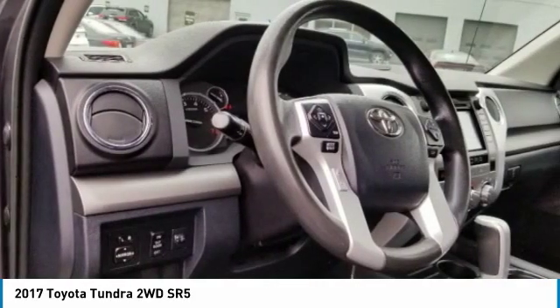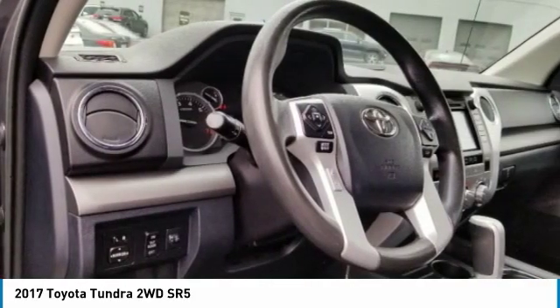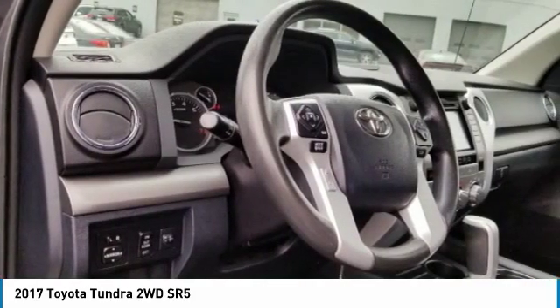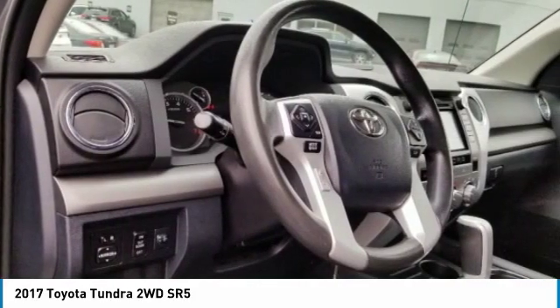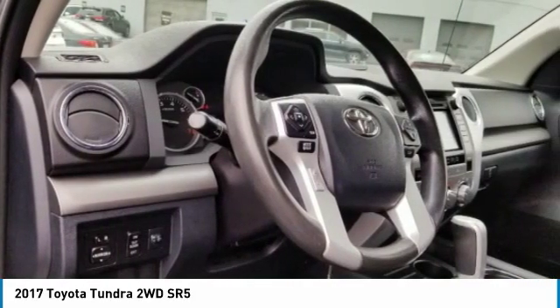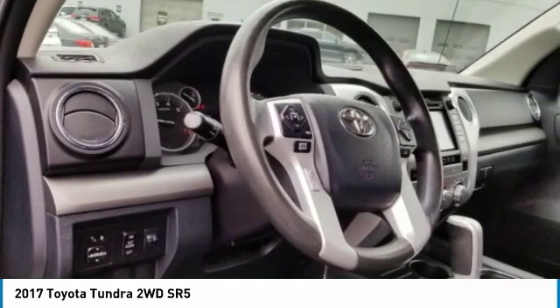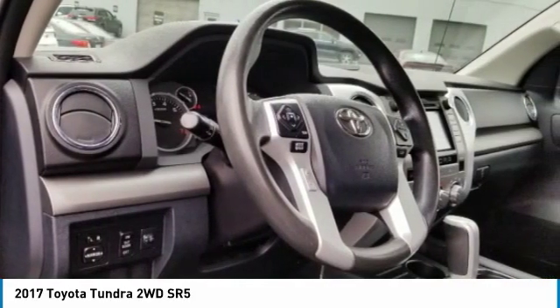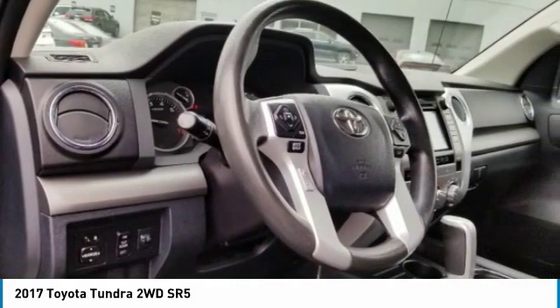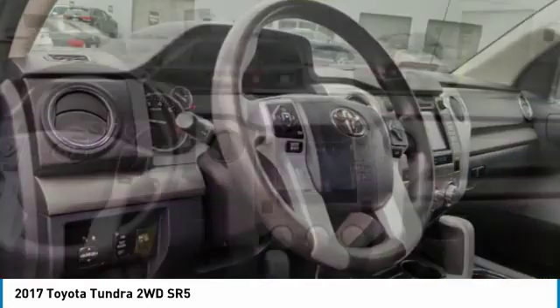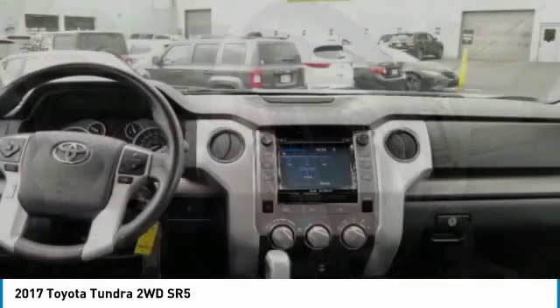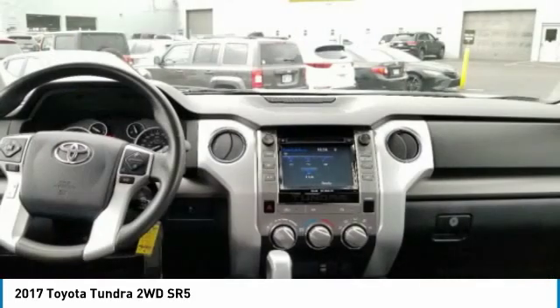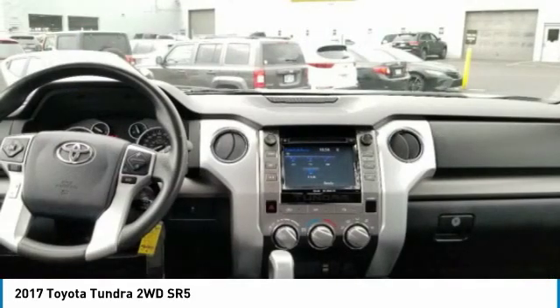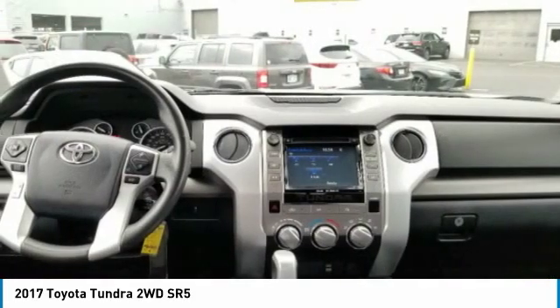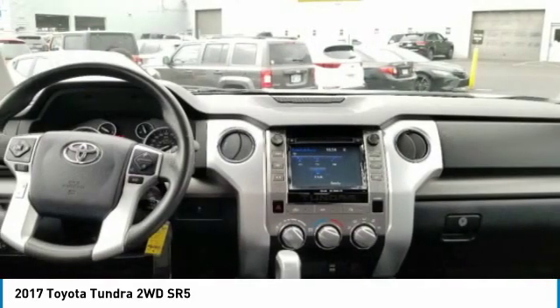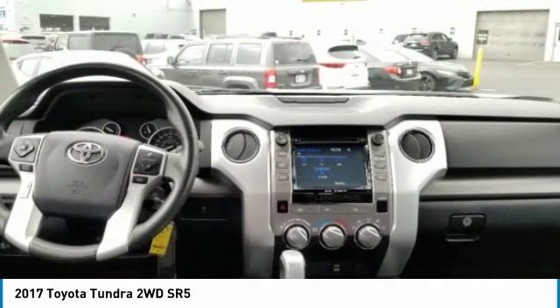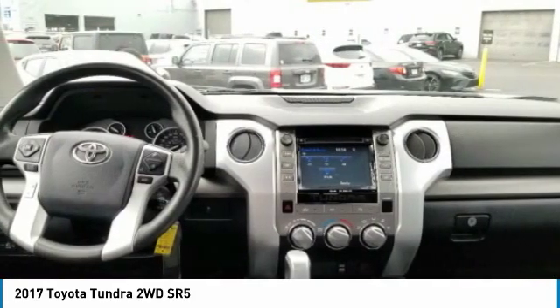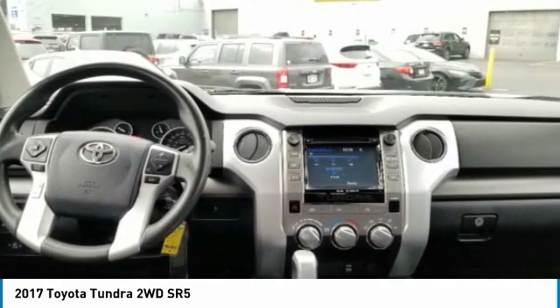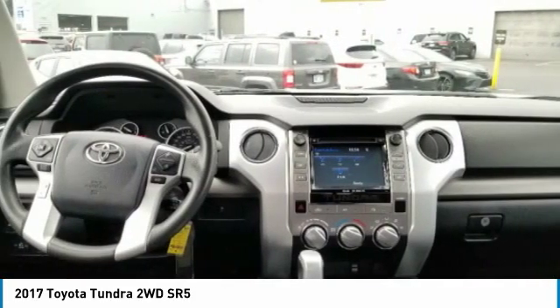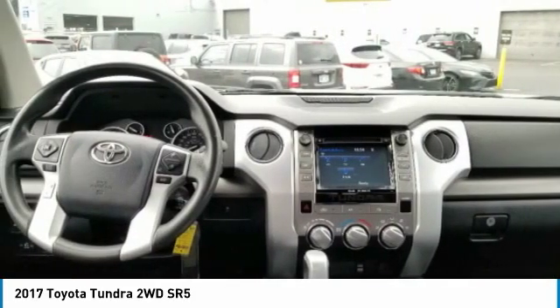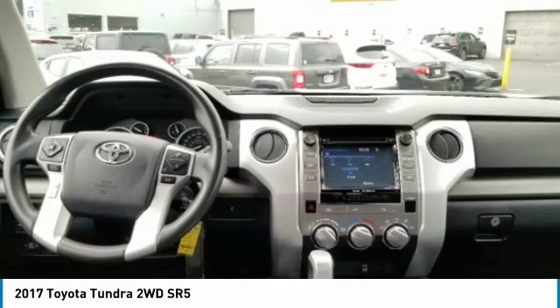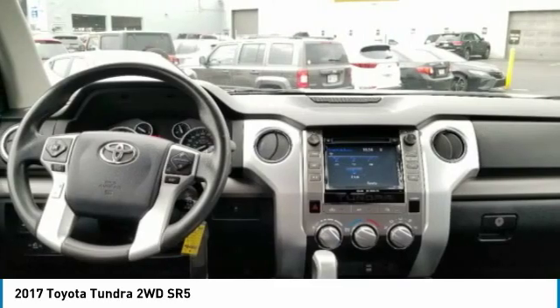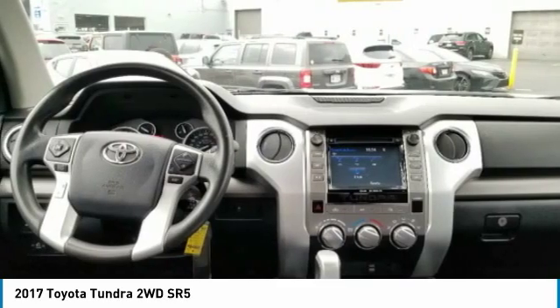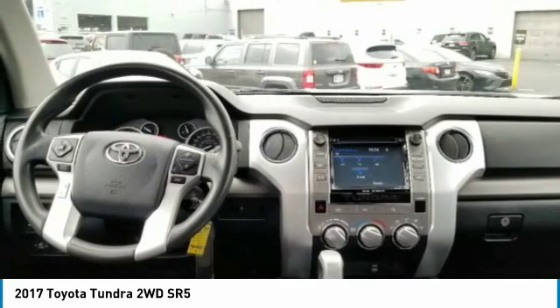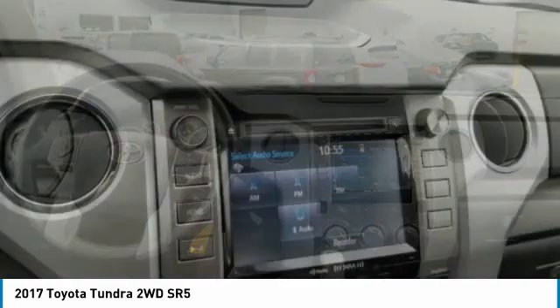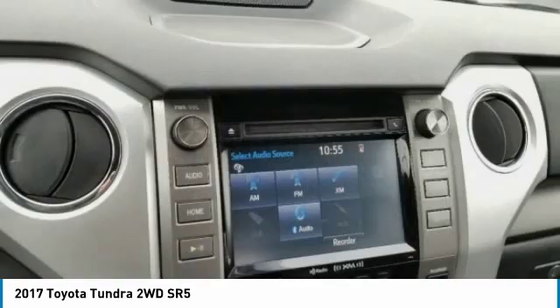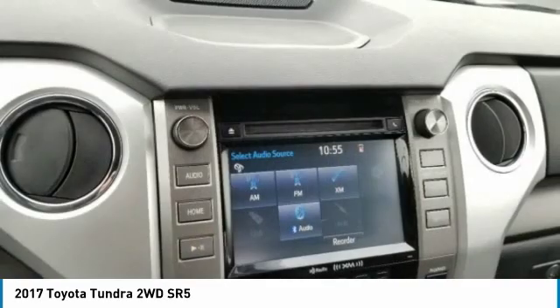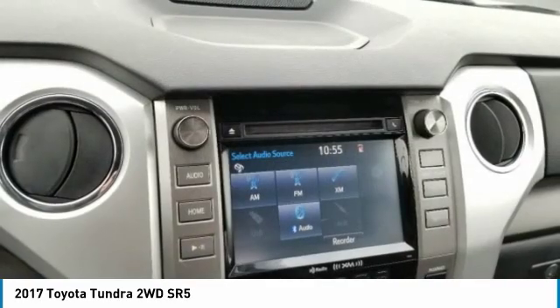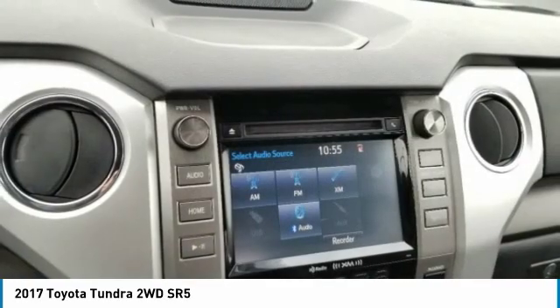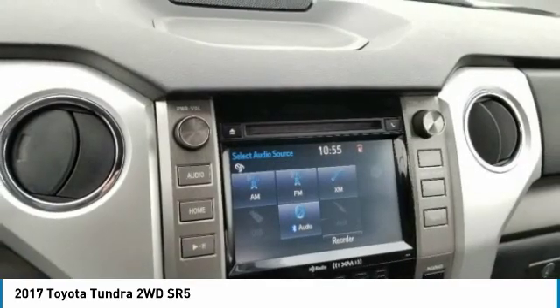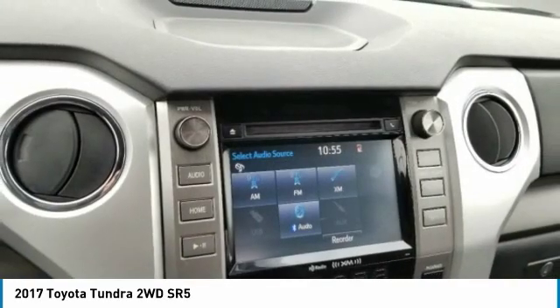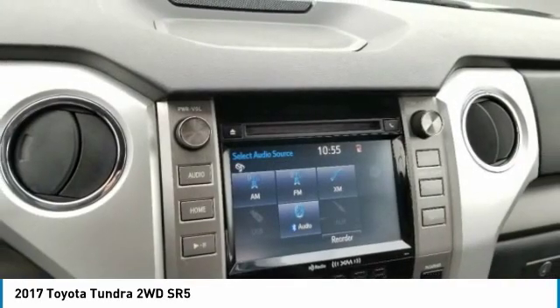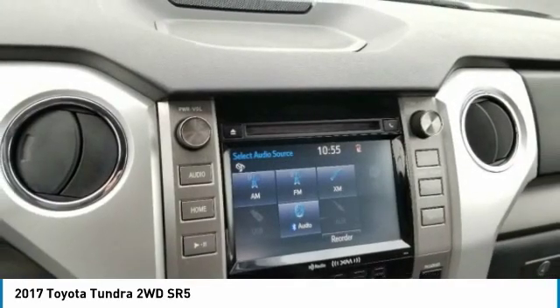Rear wheel drive. If you like it online, you'll love it in your driveway. Take it for a spin today.